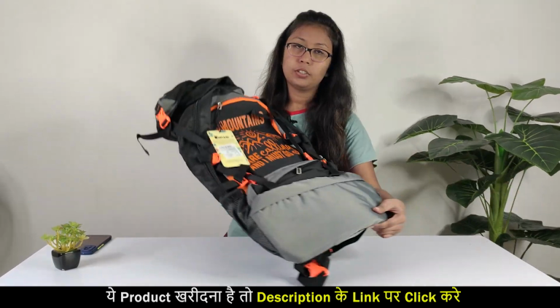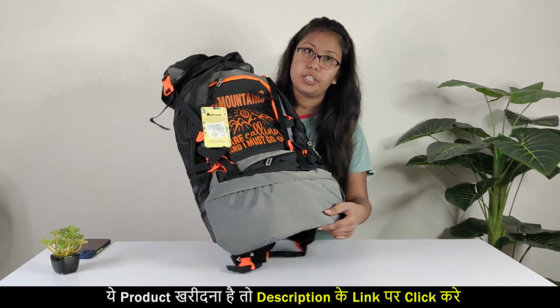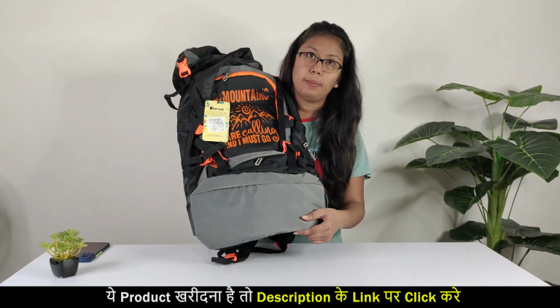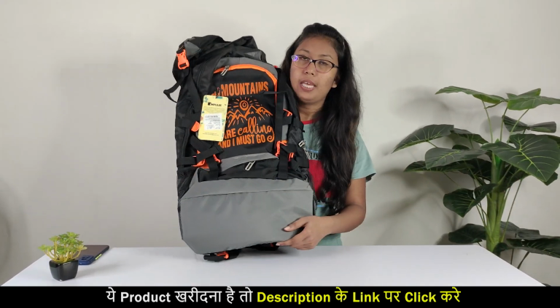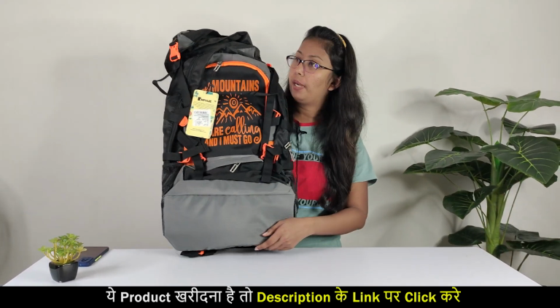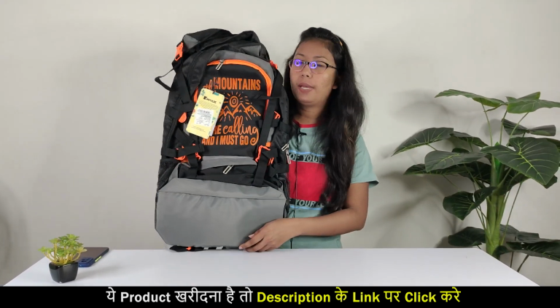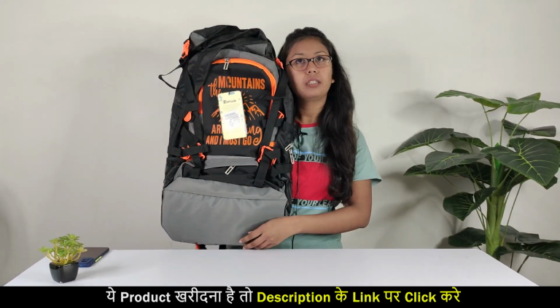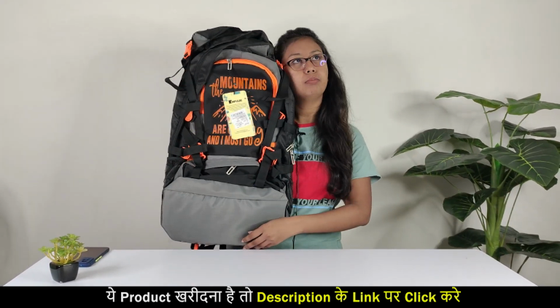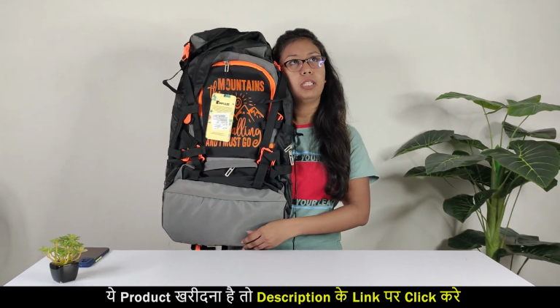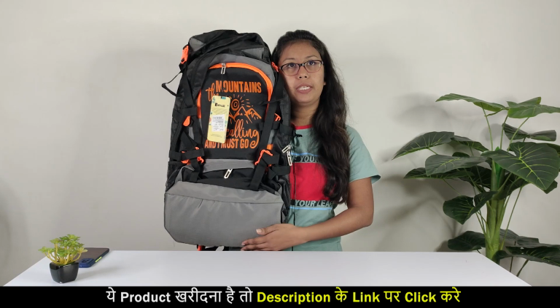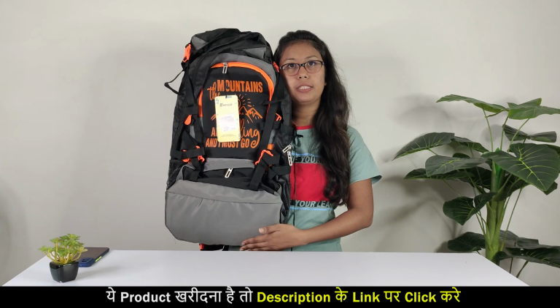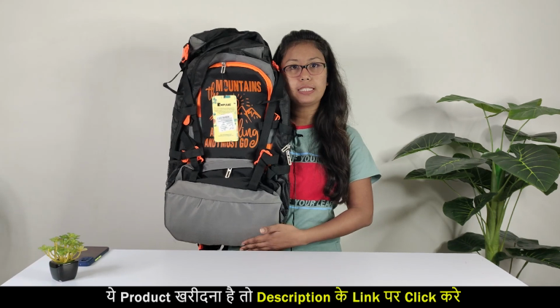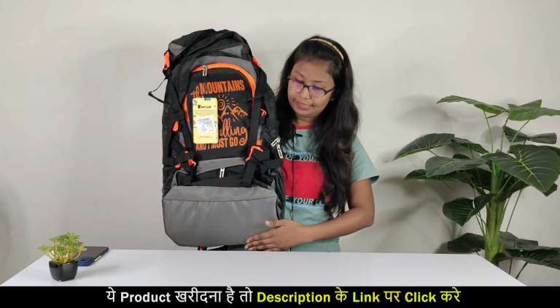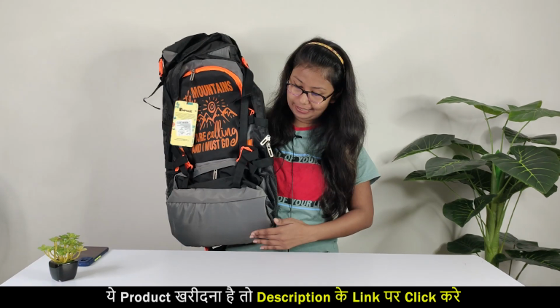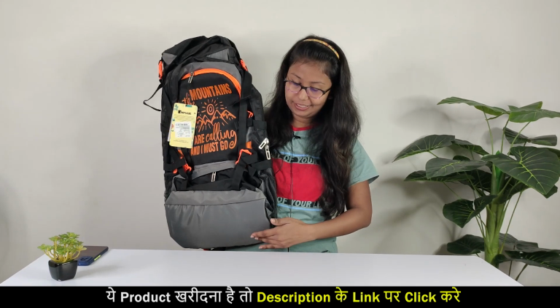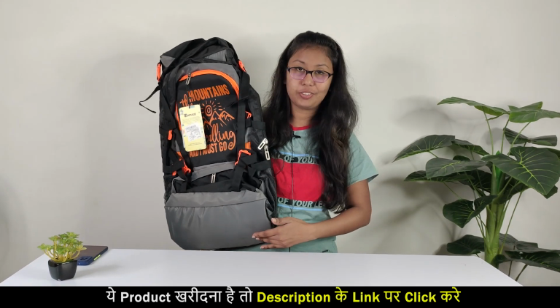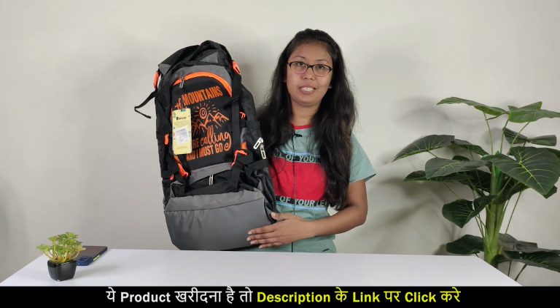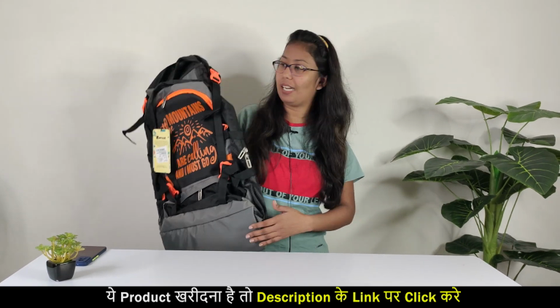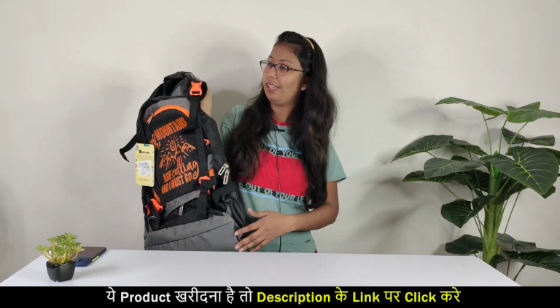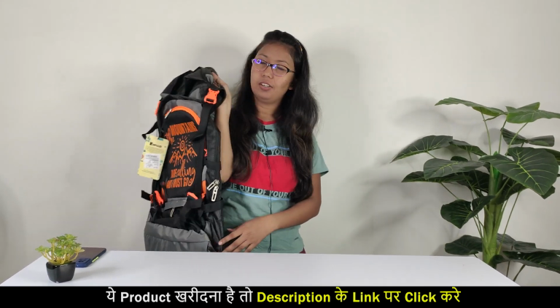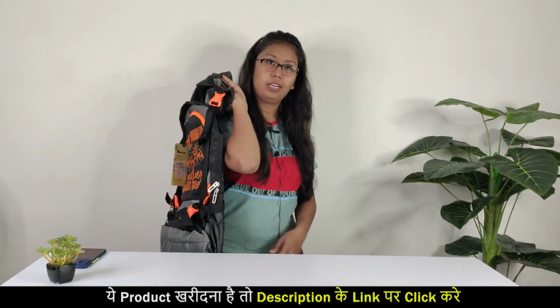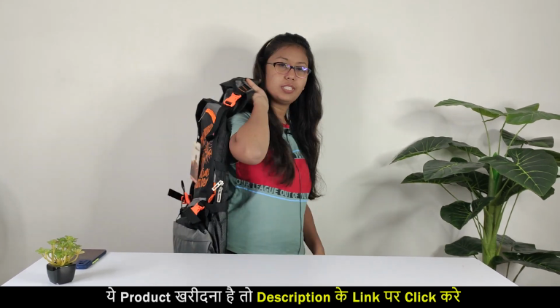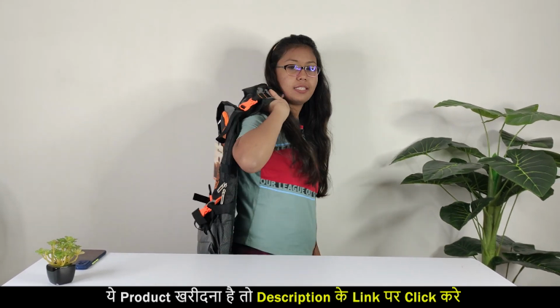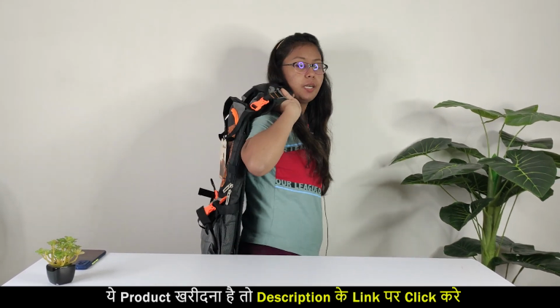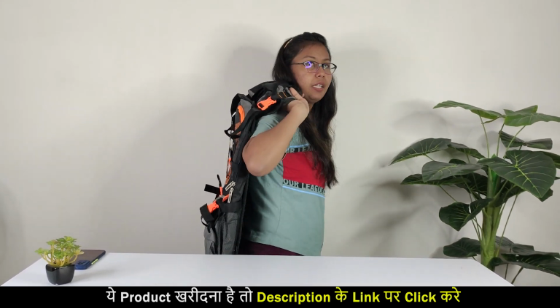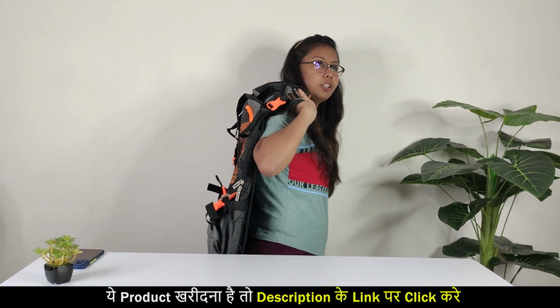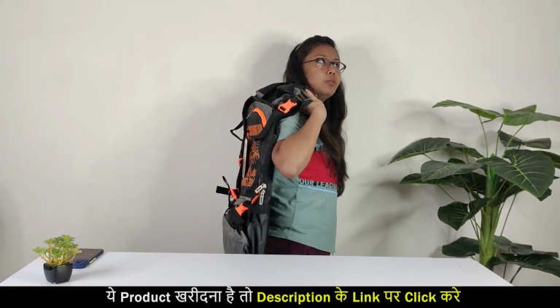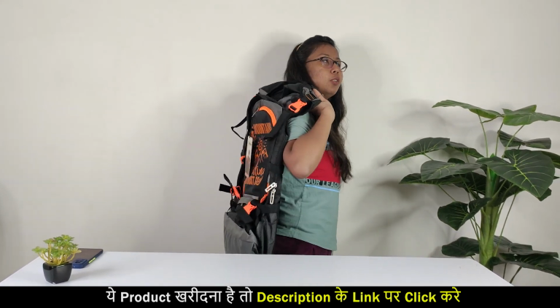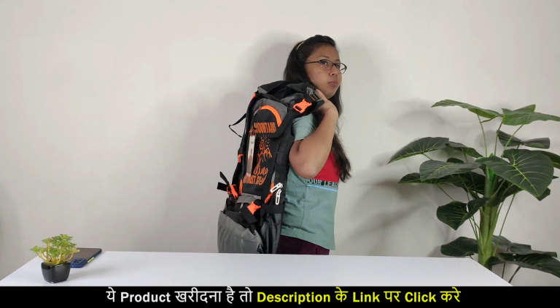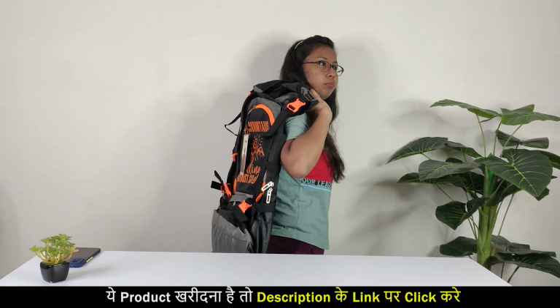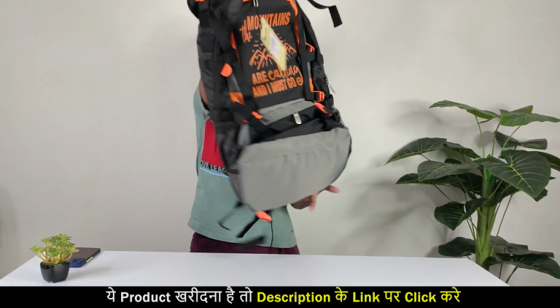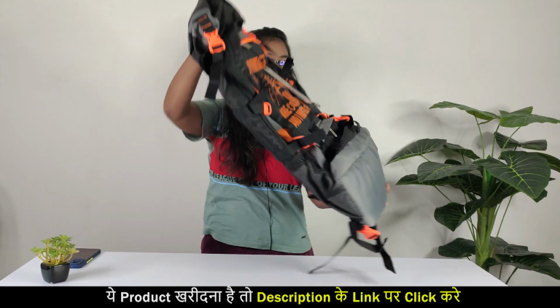Our bag is so big. If you look at my head, it will be tight. And if I am holding it tight, it will be tight.